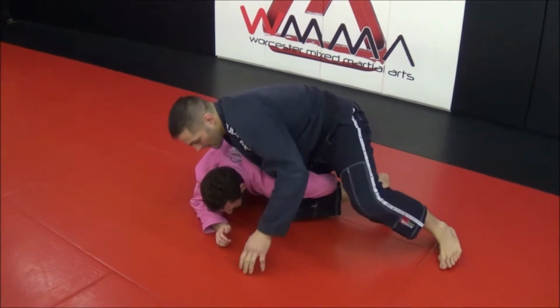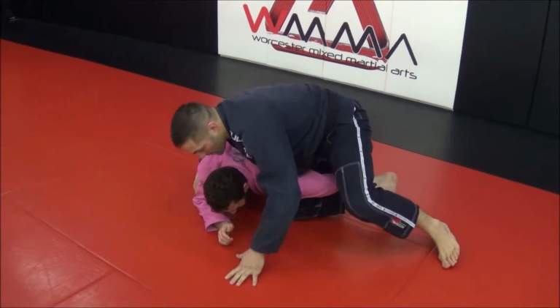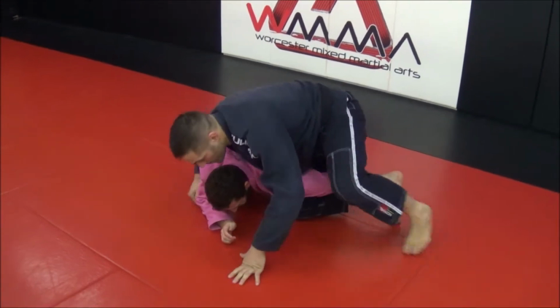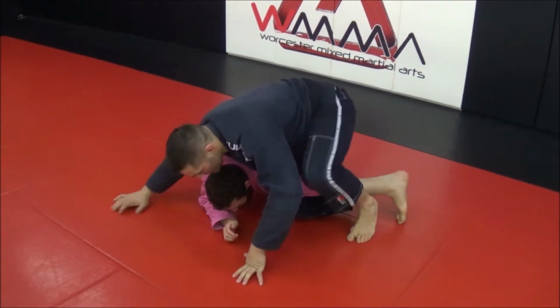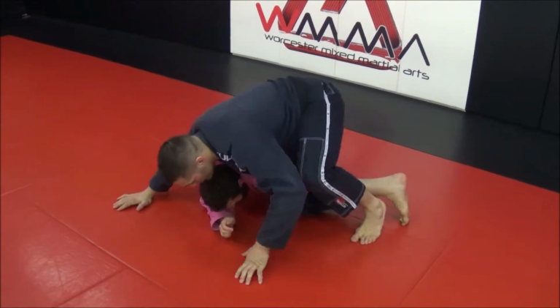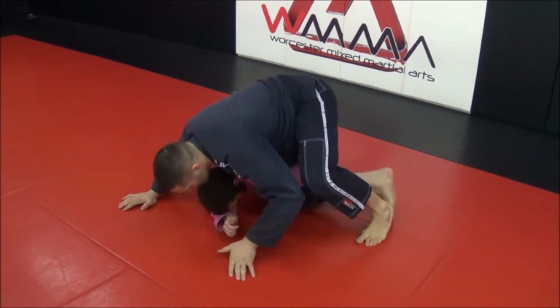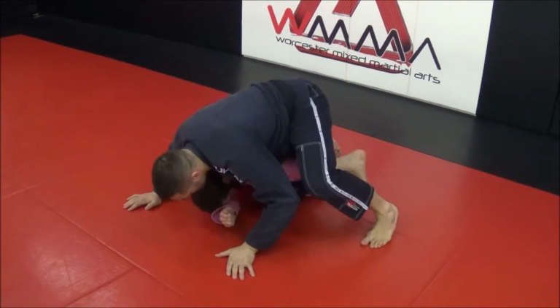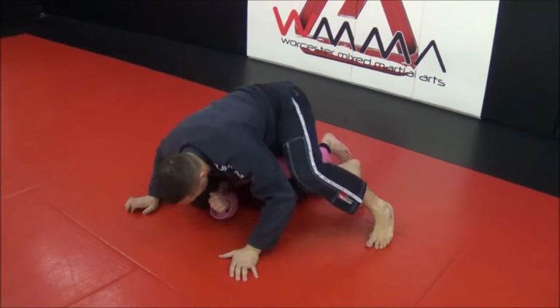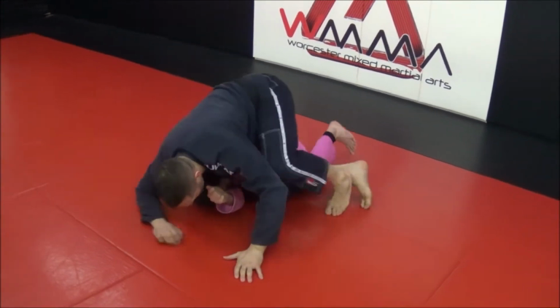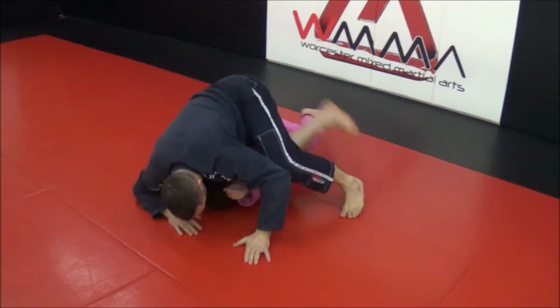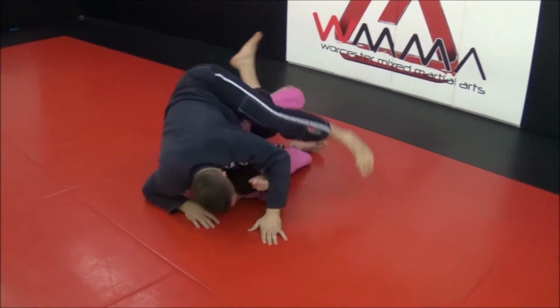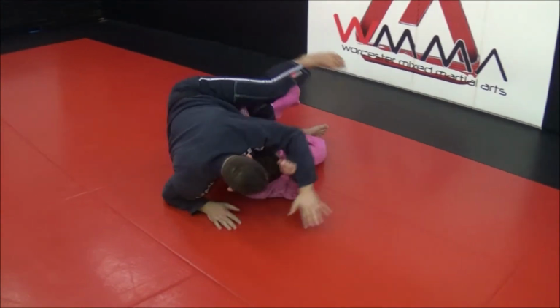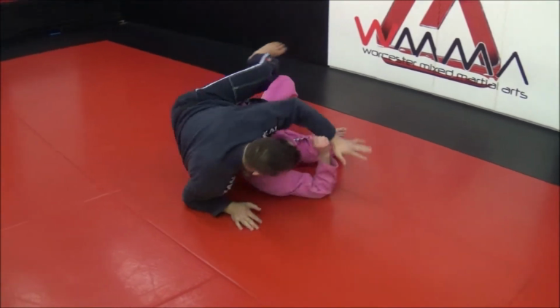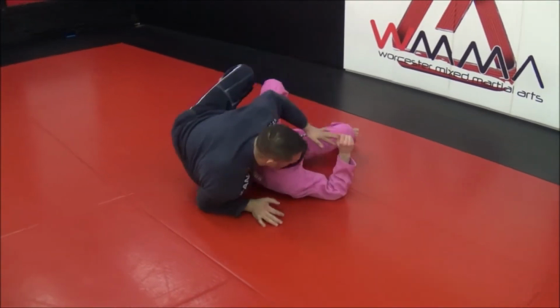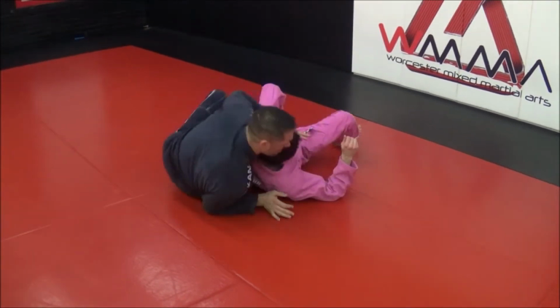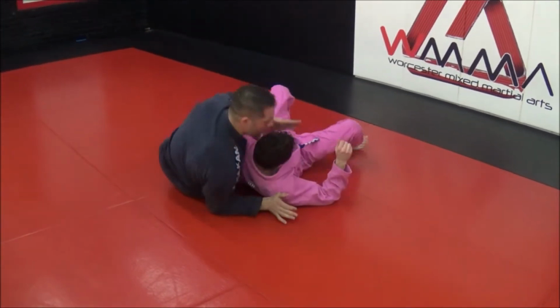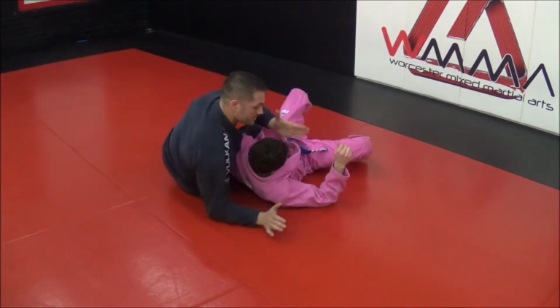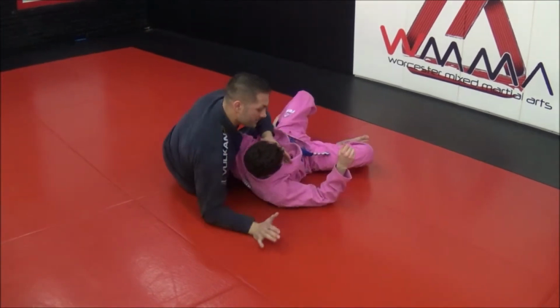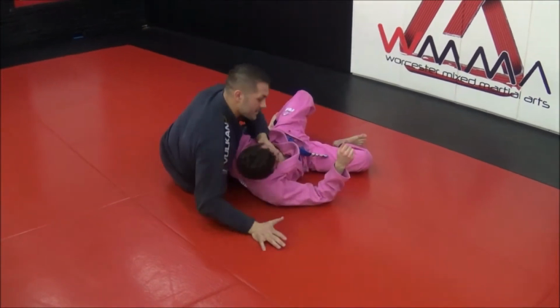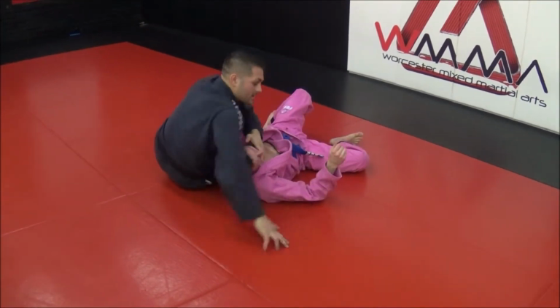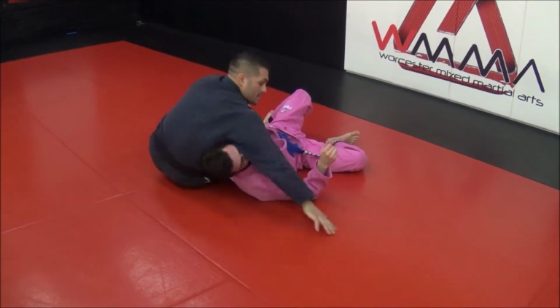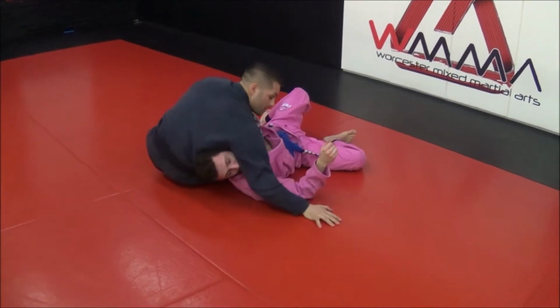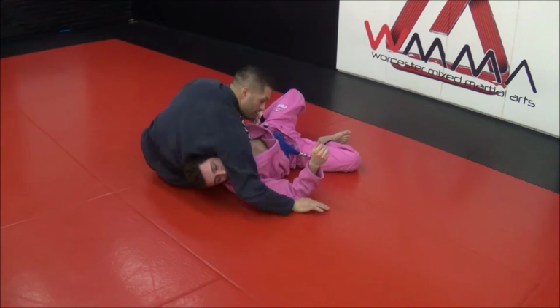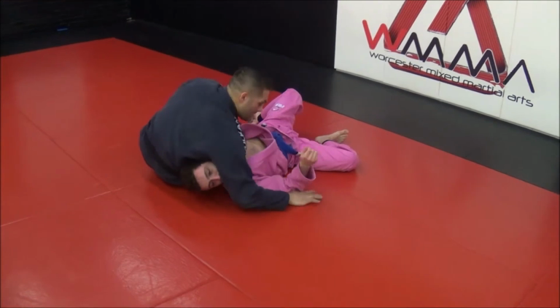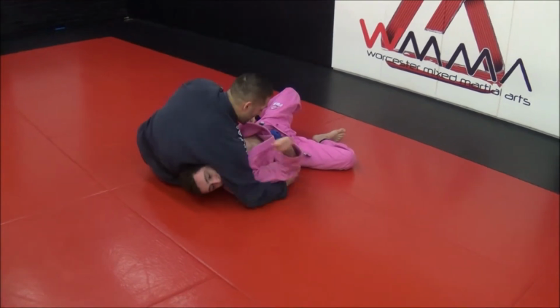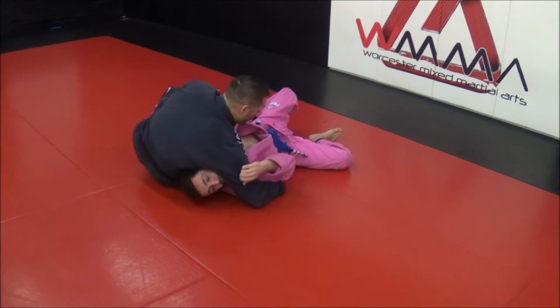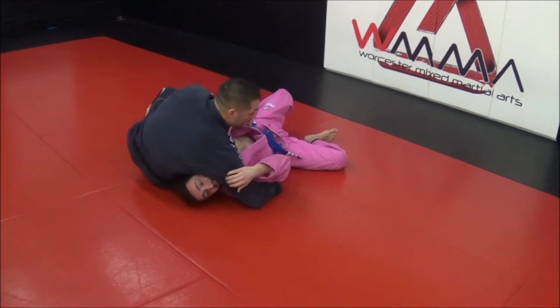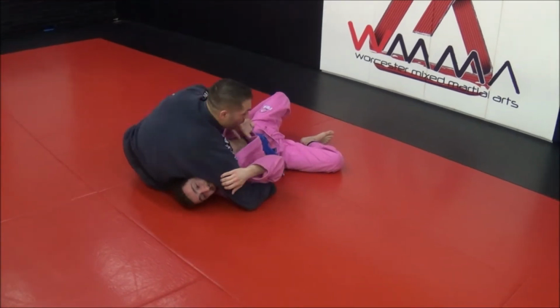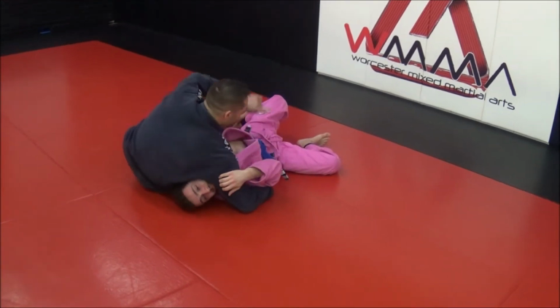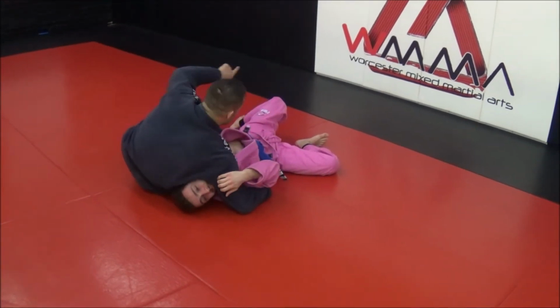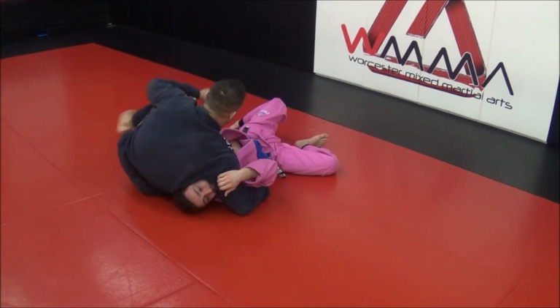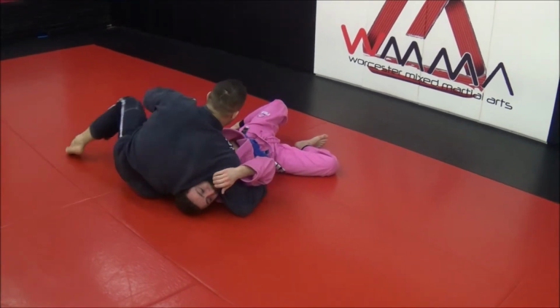I'm going to push. Stuff his head. I walk away from his body — it's a good setup.